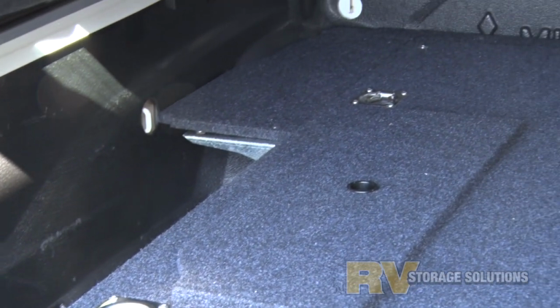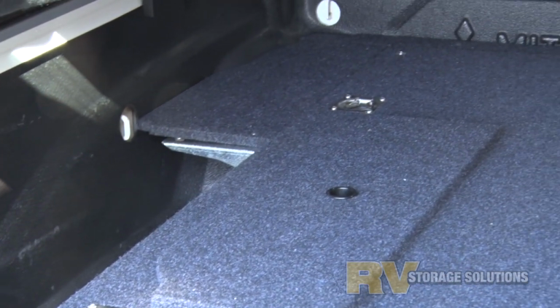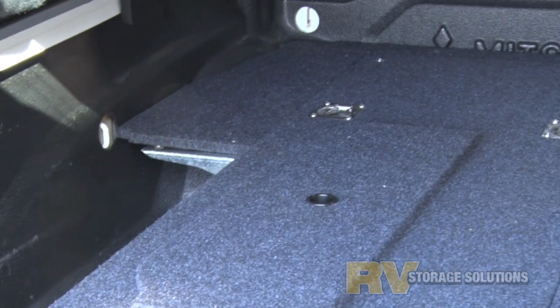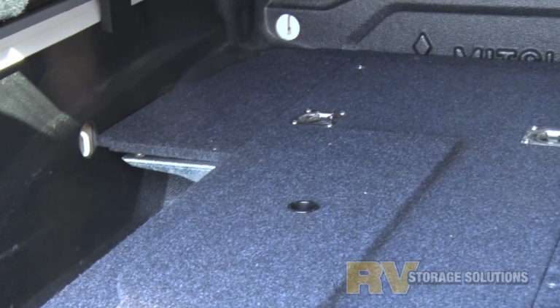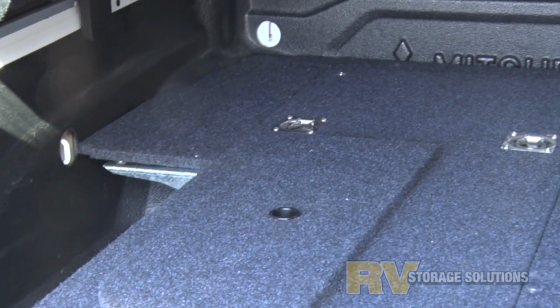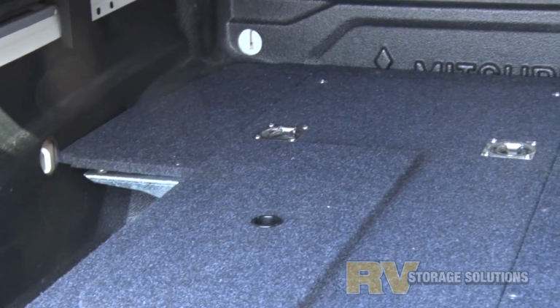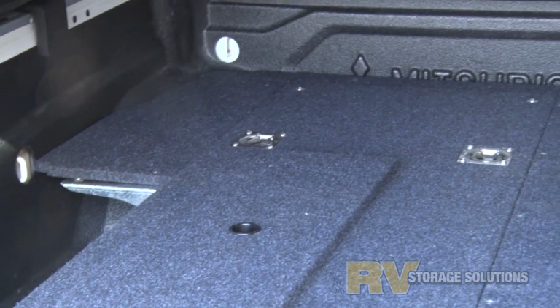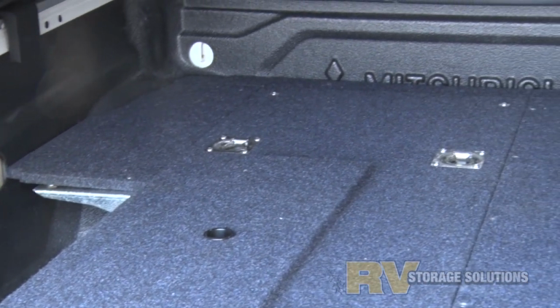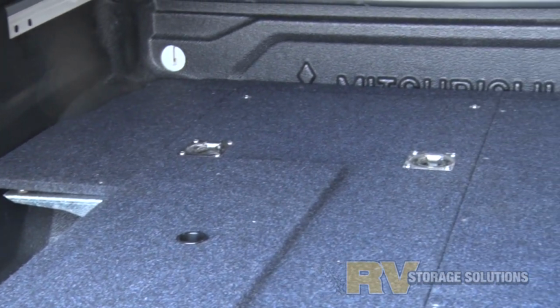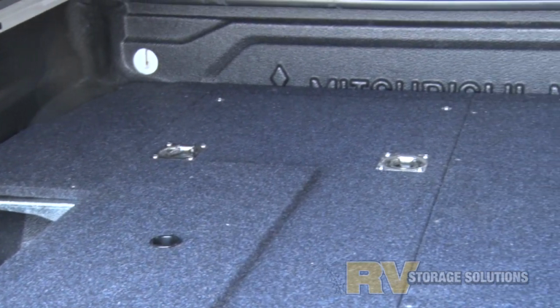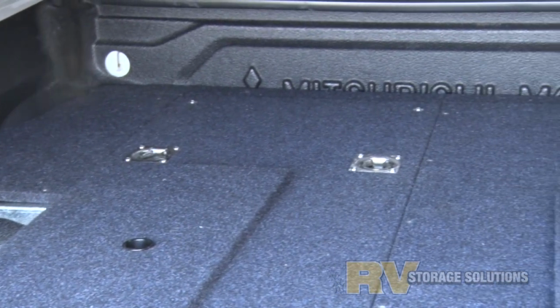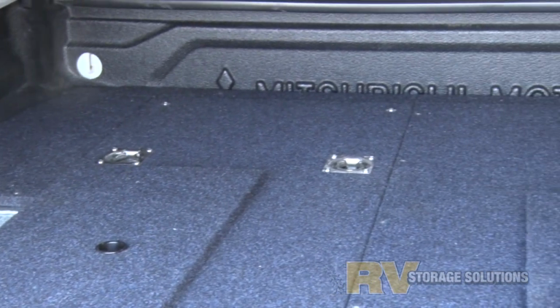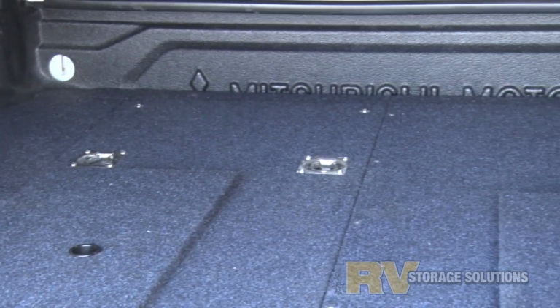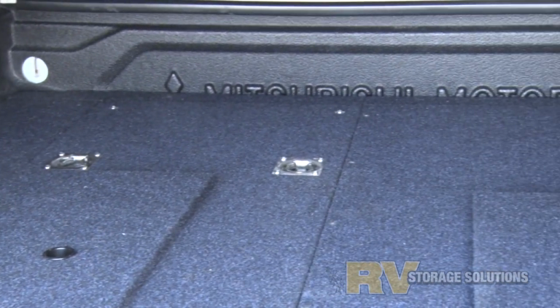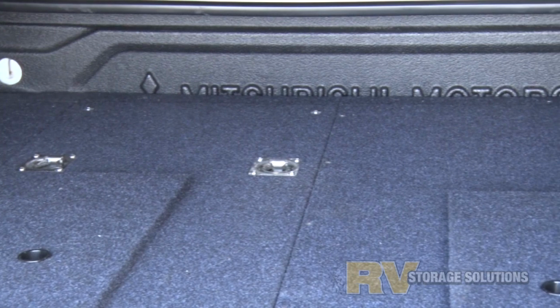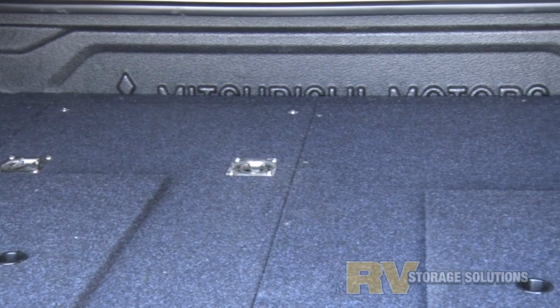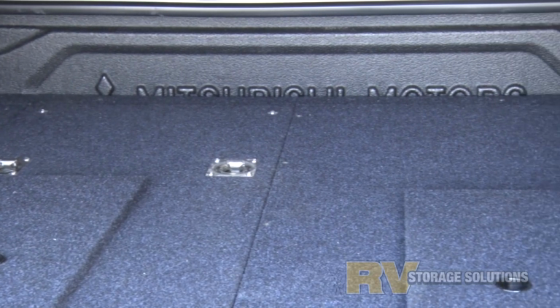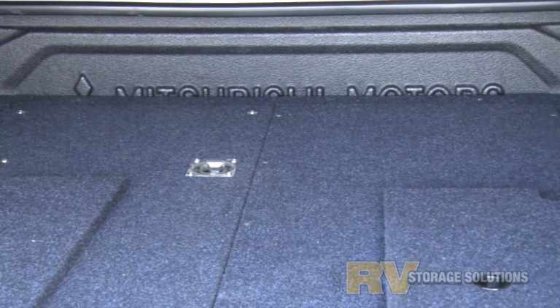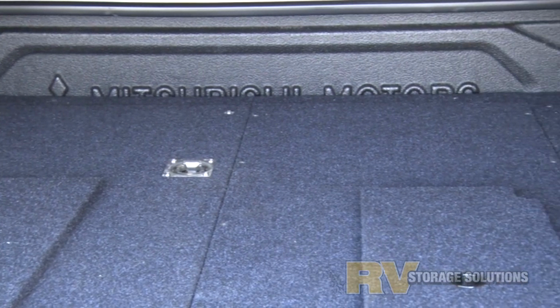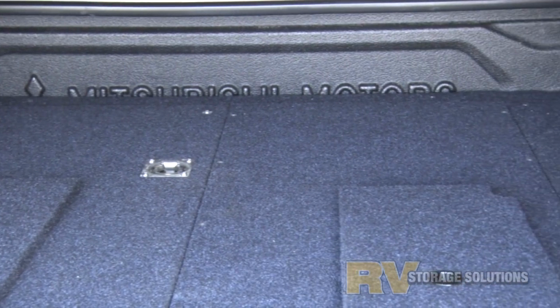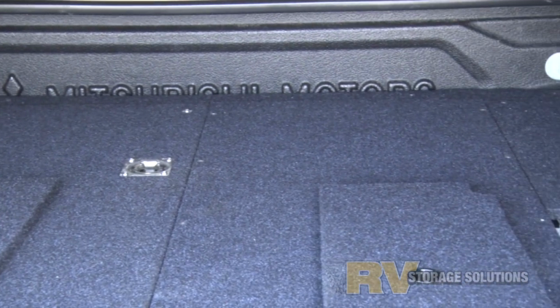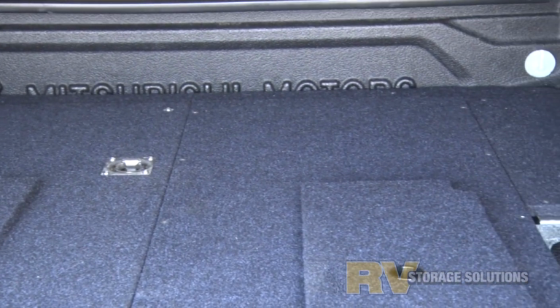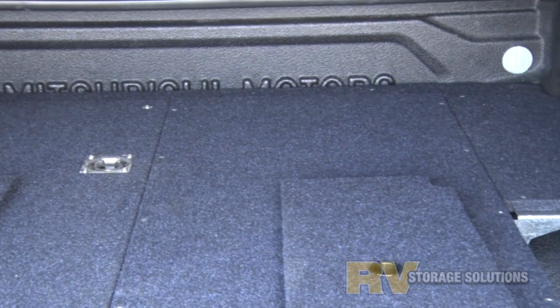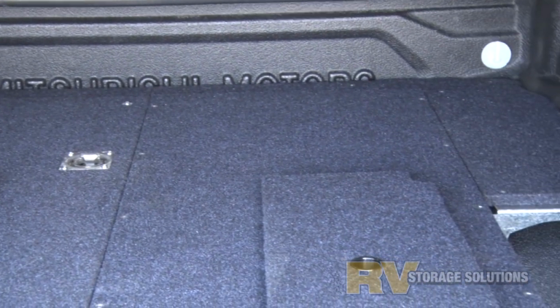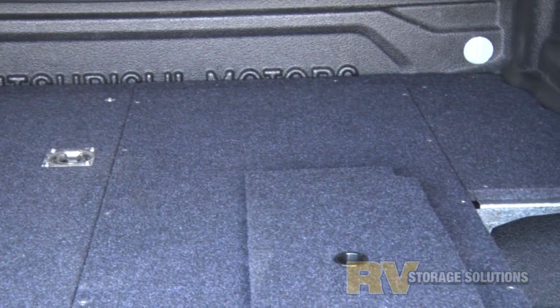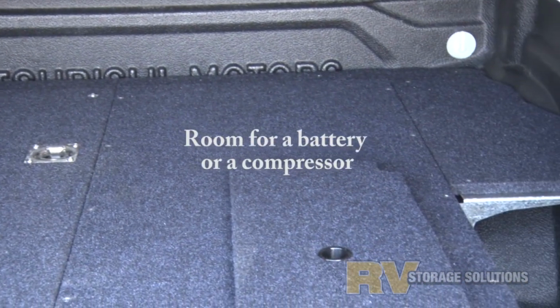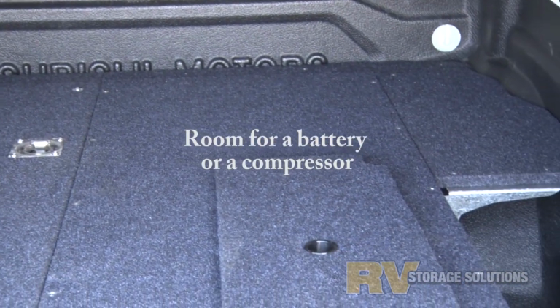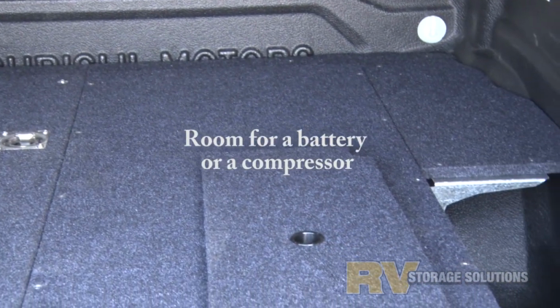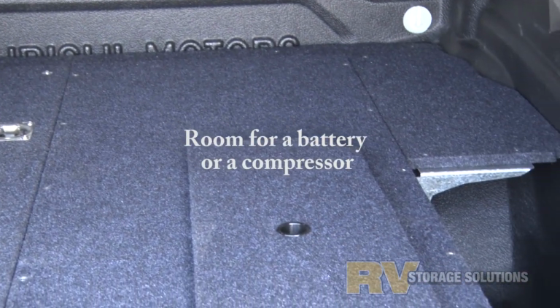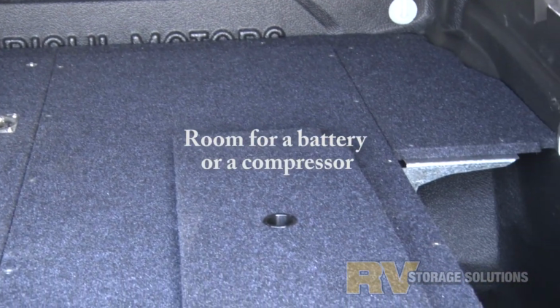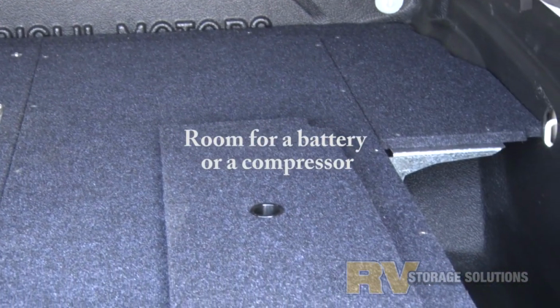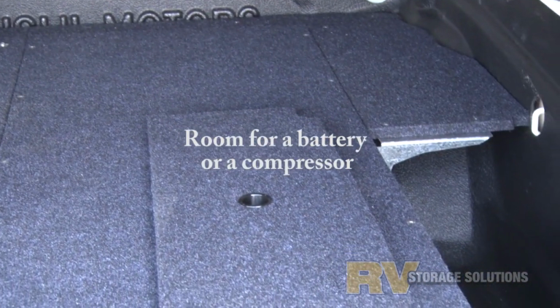Don't settle for second best. Don't buy Asian made or wood systems. They break and they just don't last.